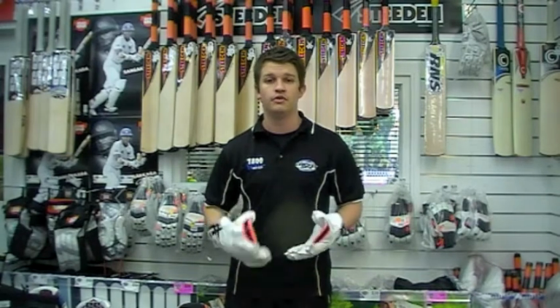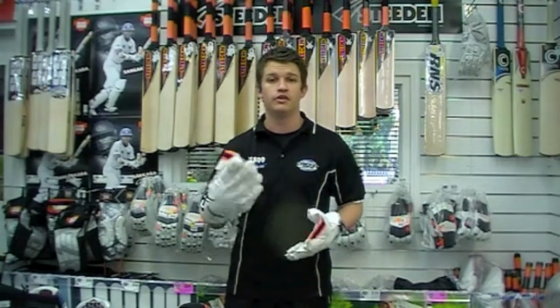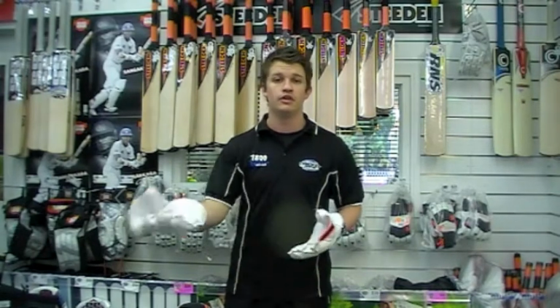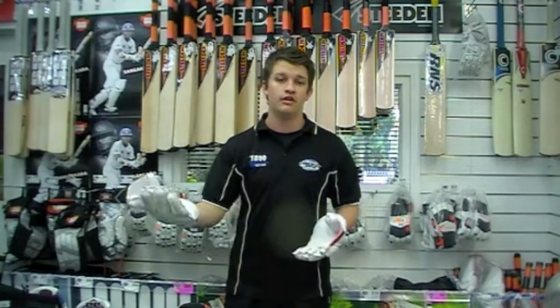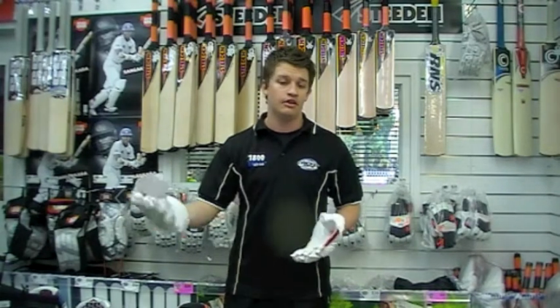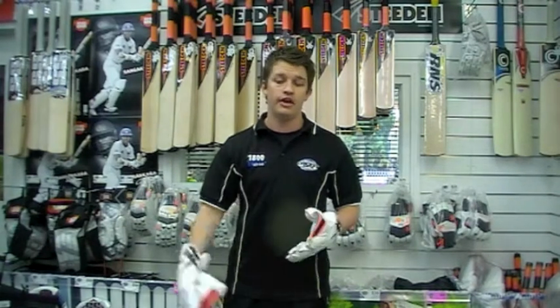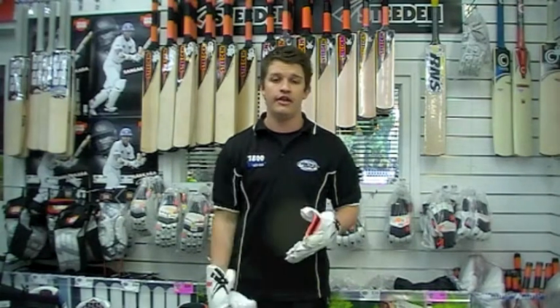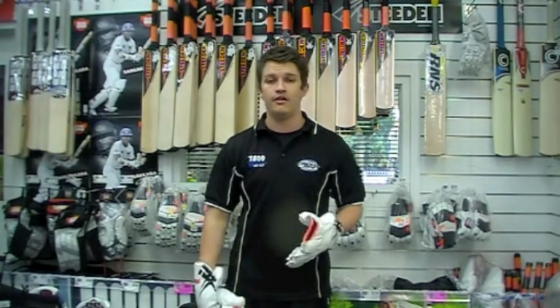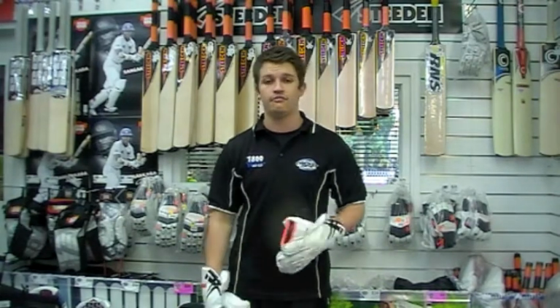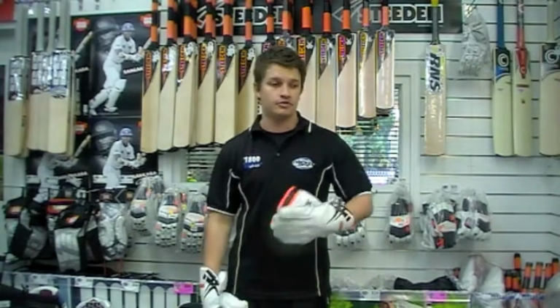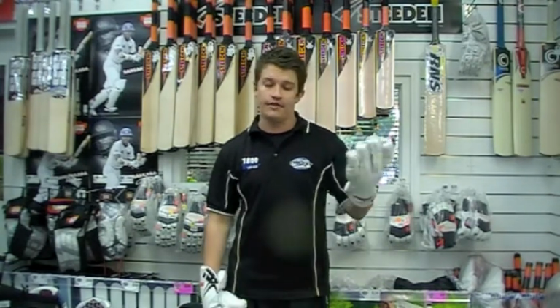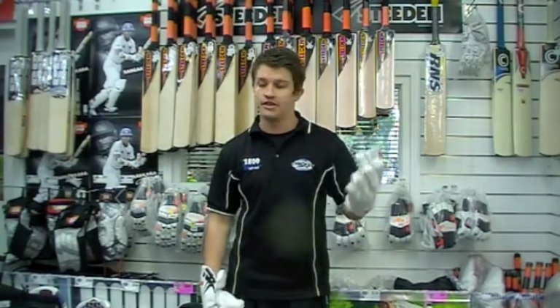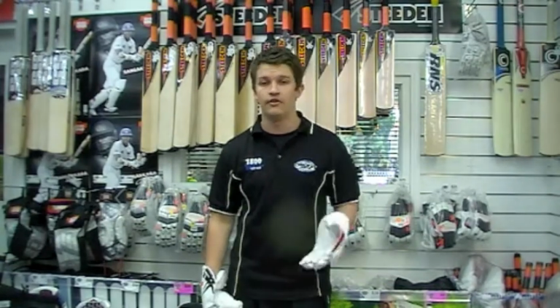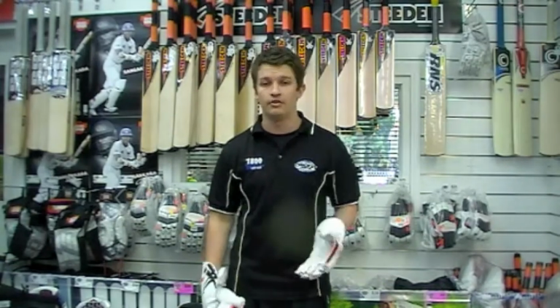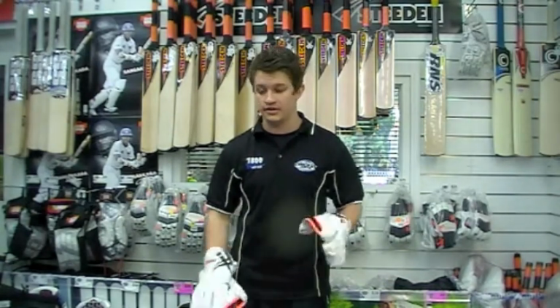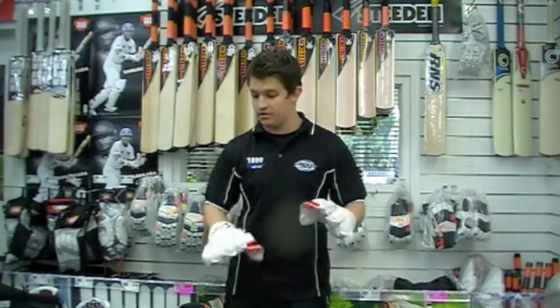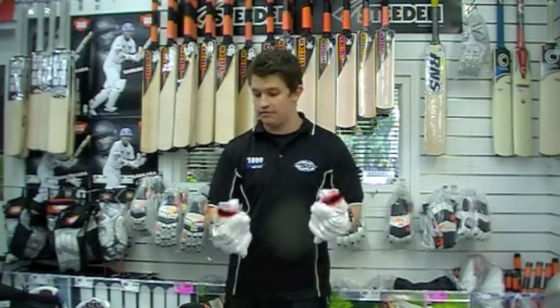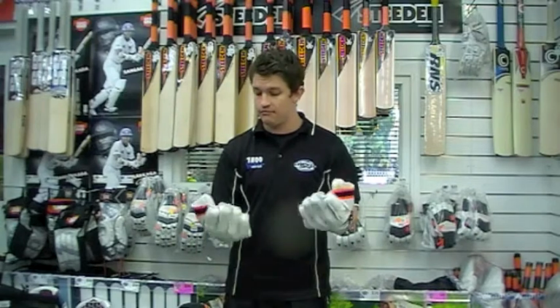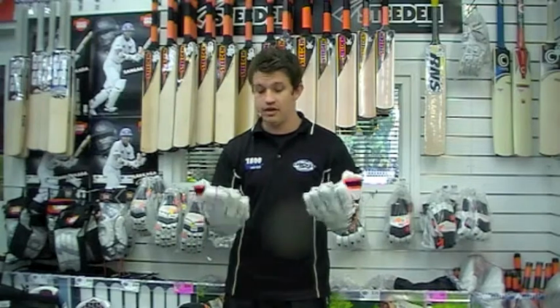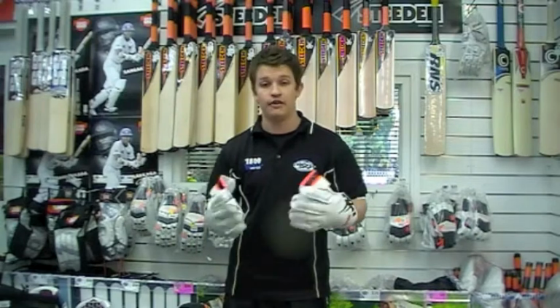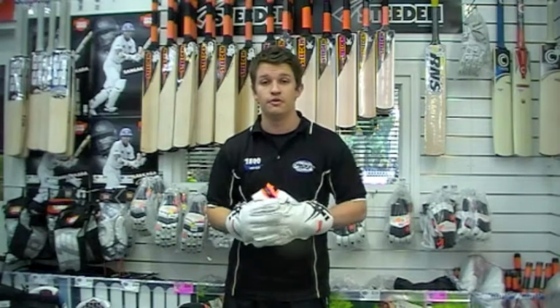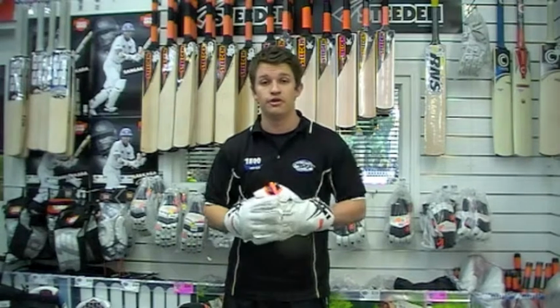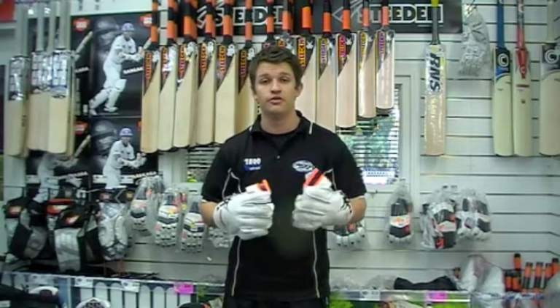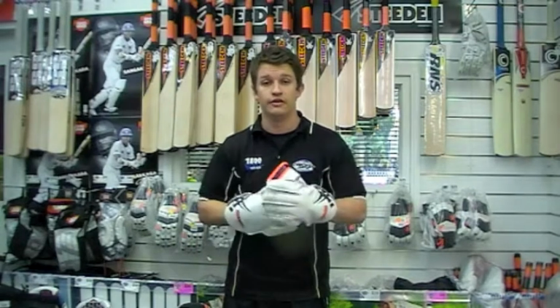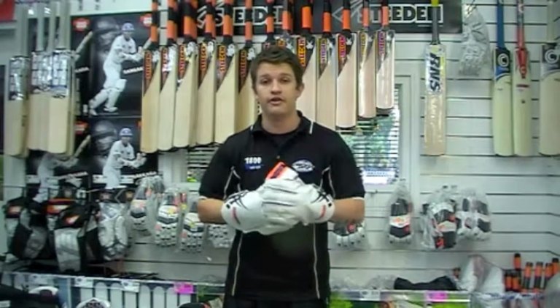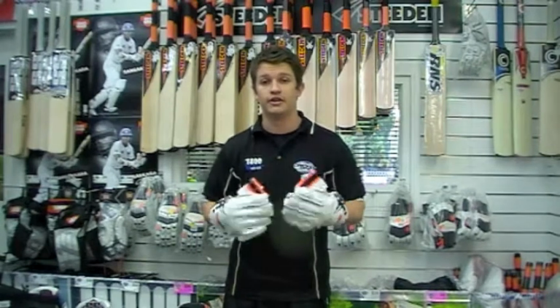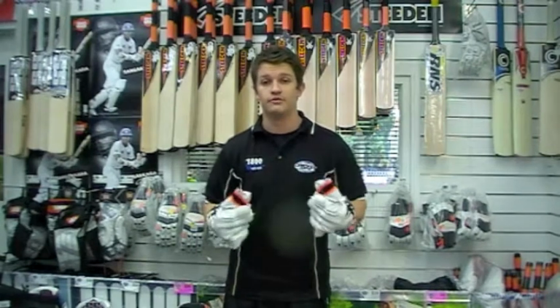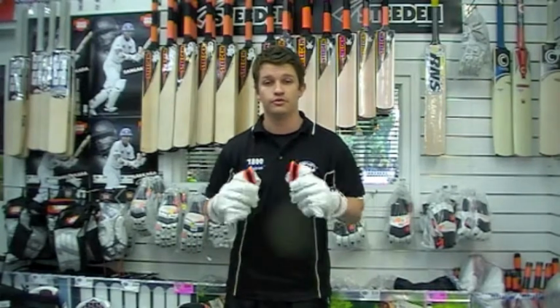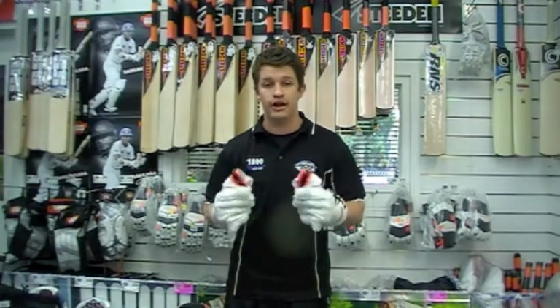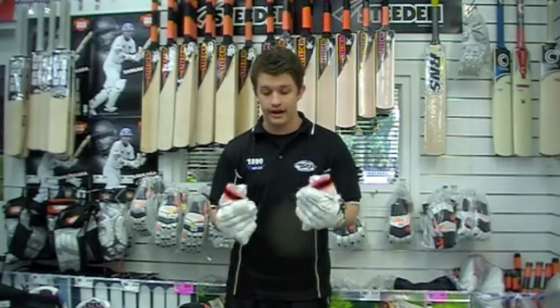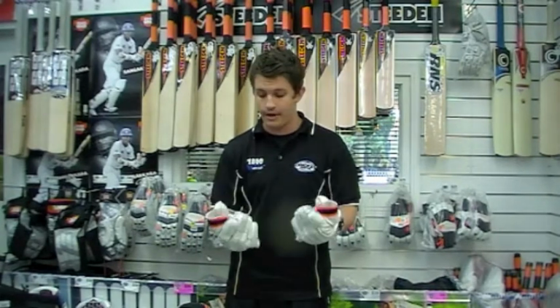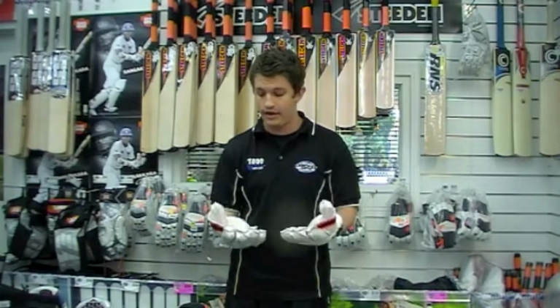If you want to go out there and train with these on, you're going to feel pretty good — they're very flexible straight out of the packet.